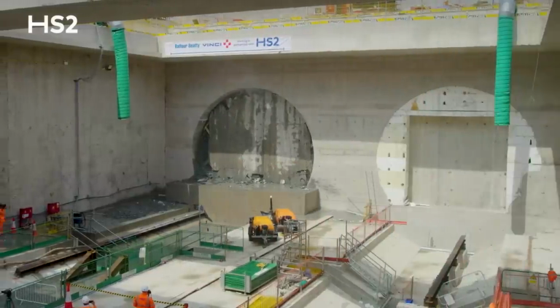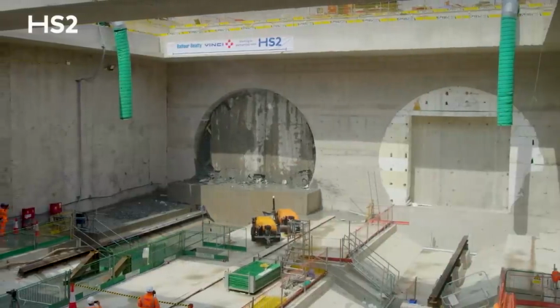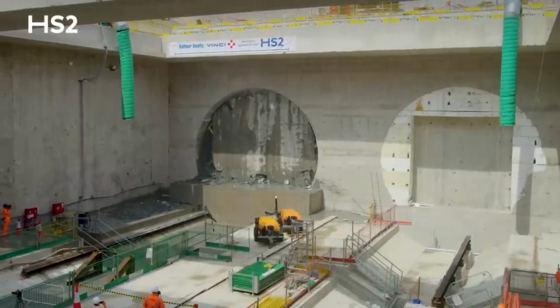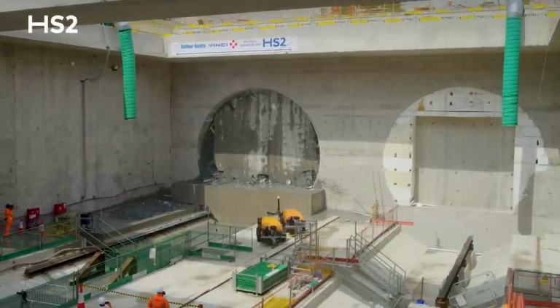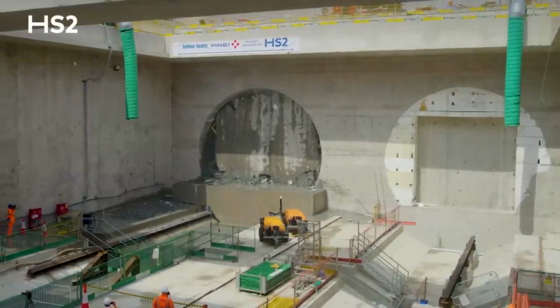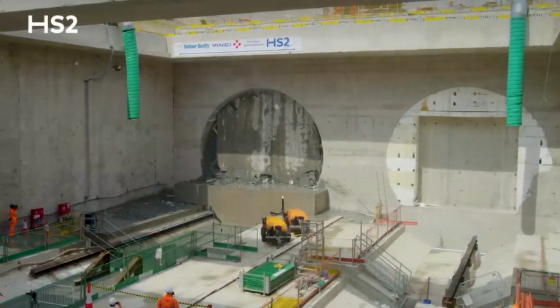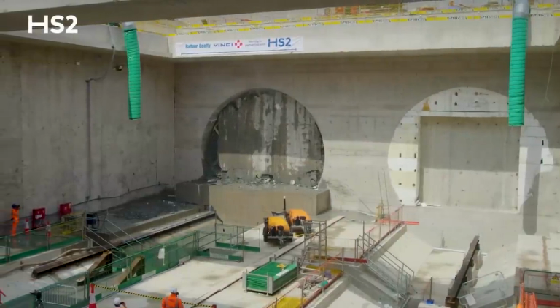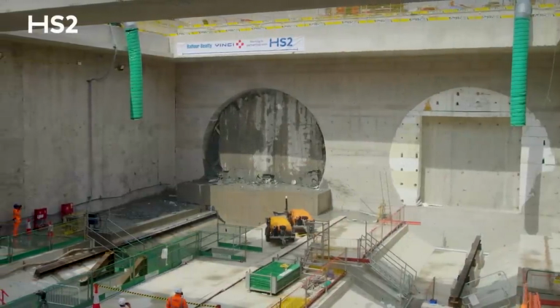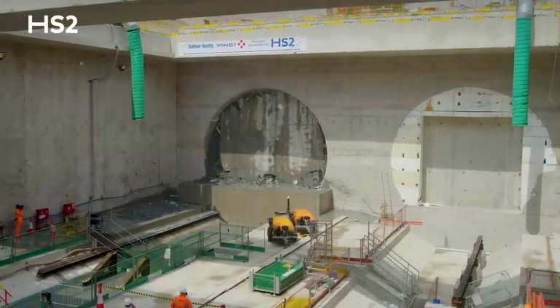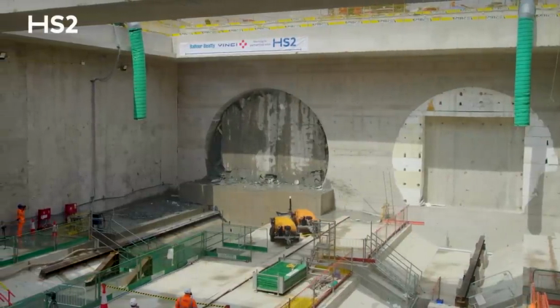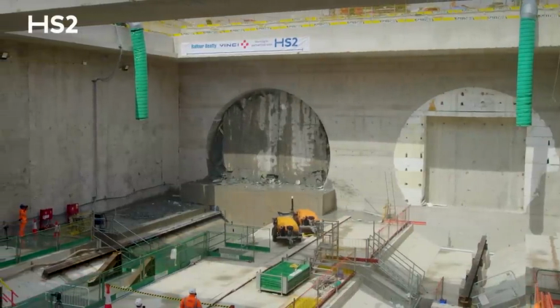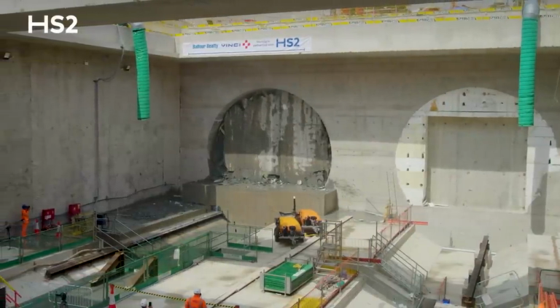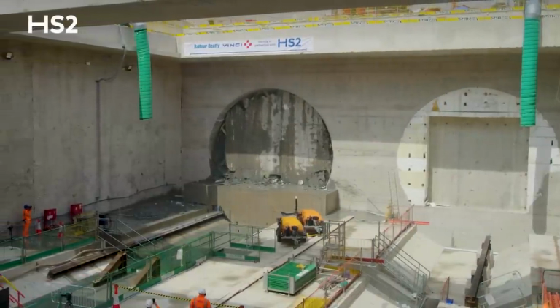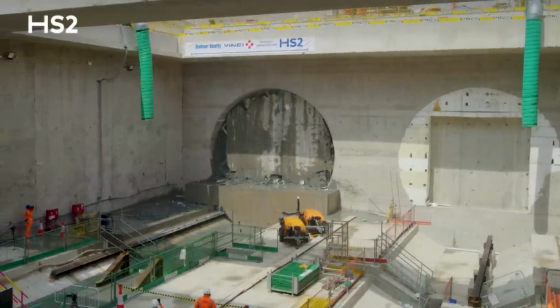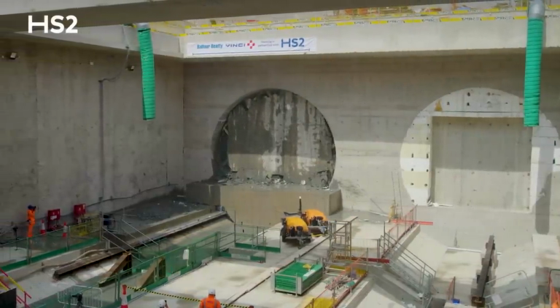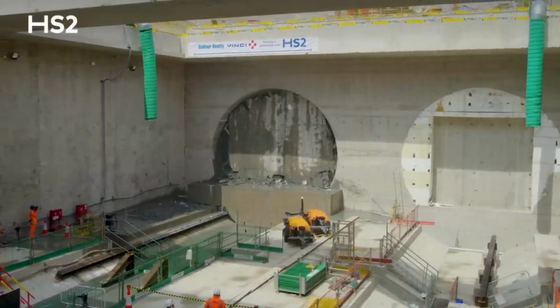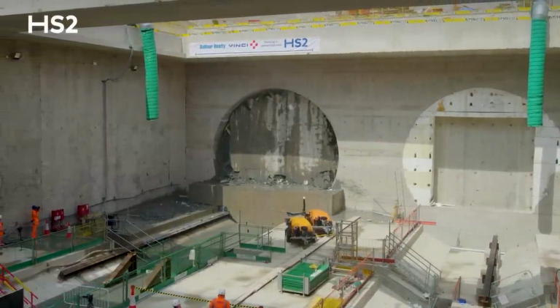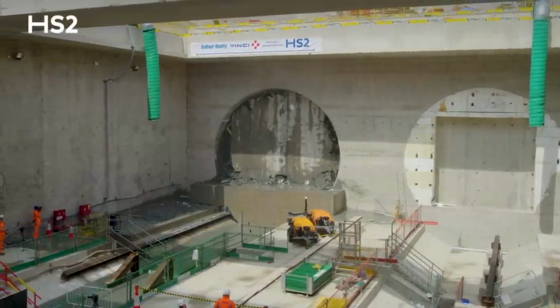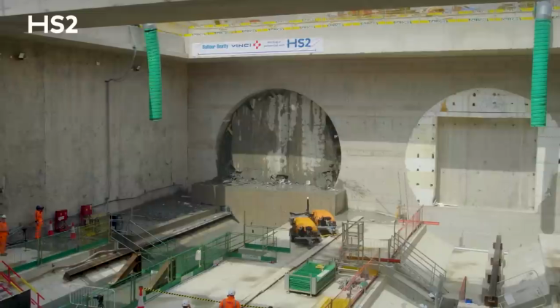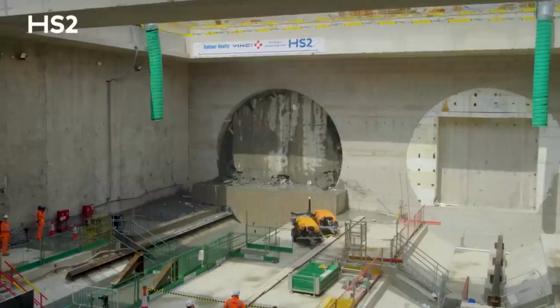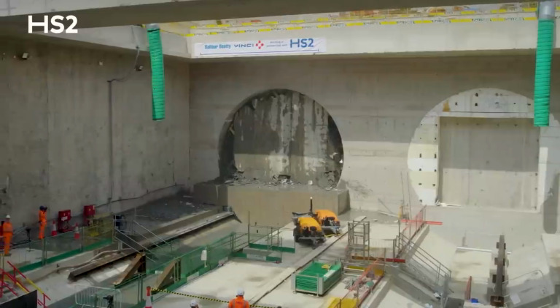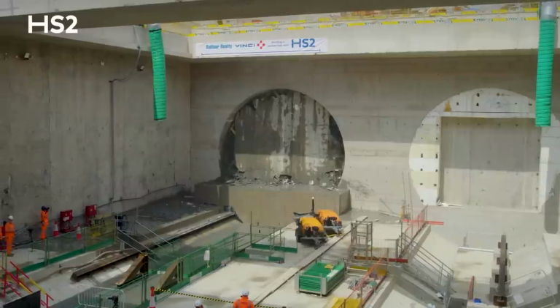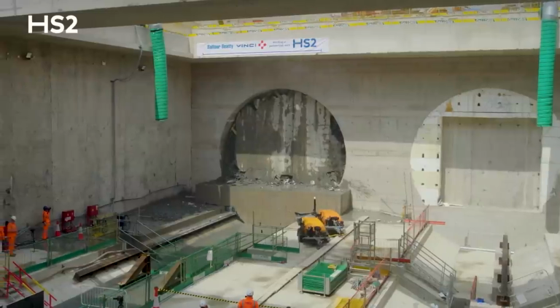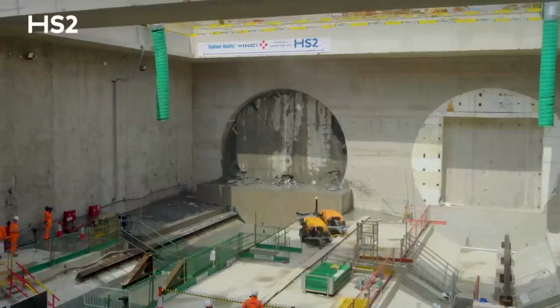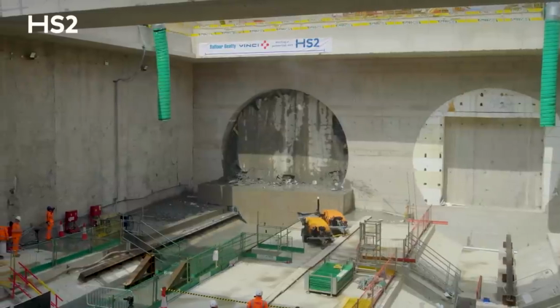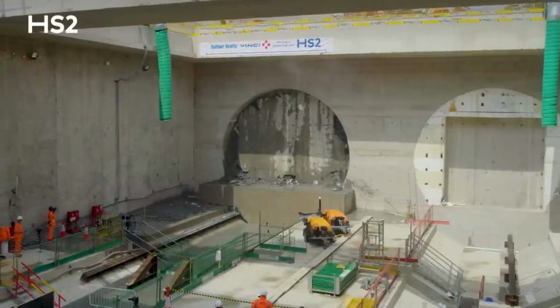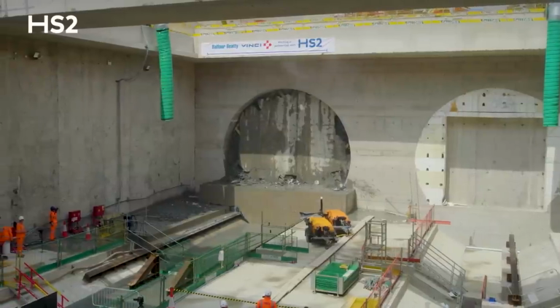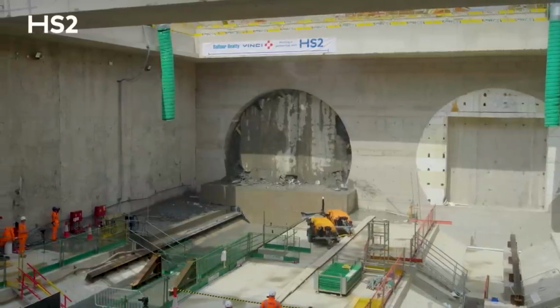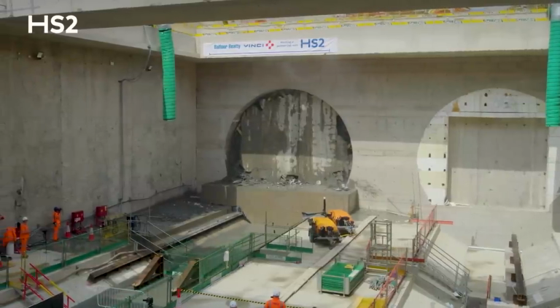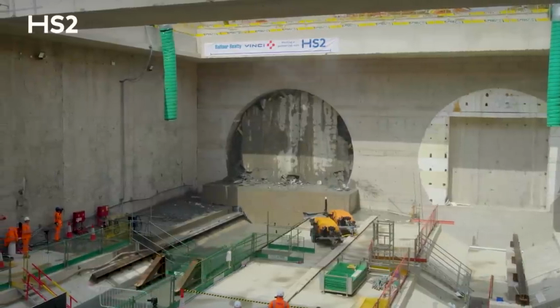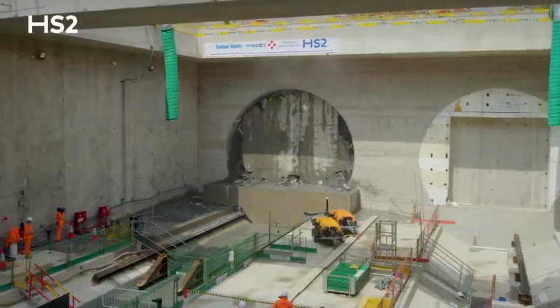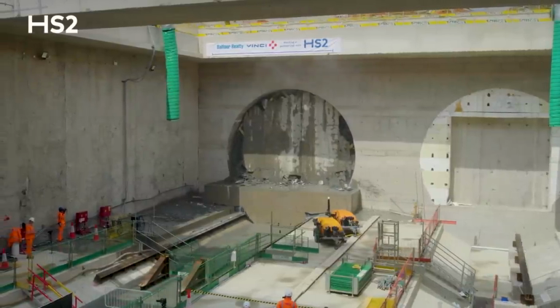Of course, when they're all finished, we'll be bringing trains through here at almost full line speed. So this is a very important day for us.